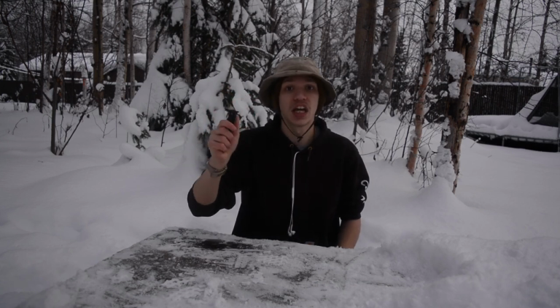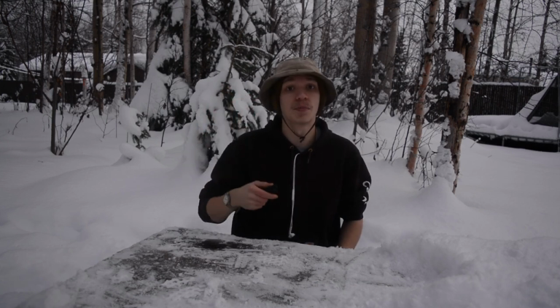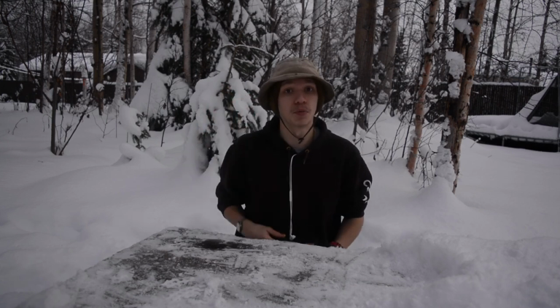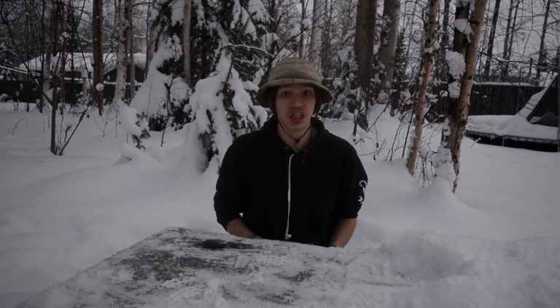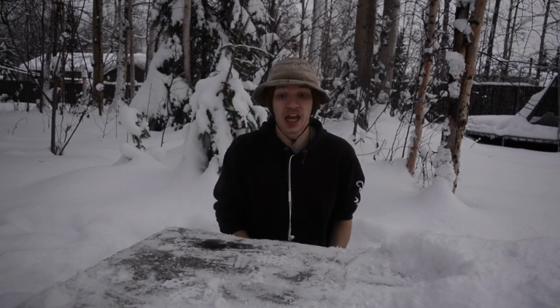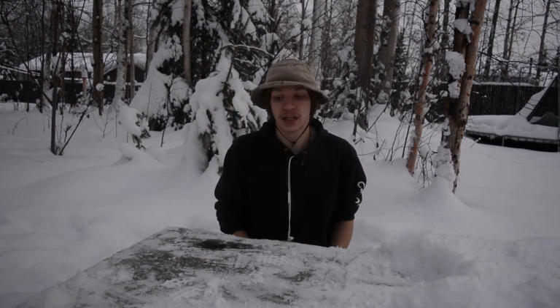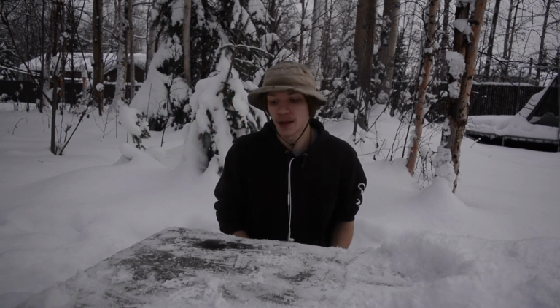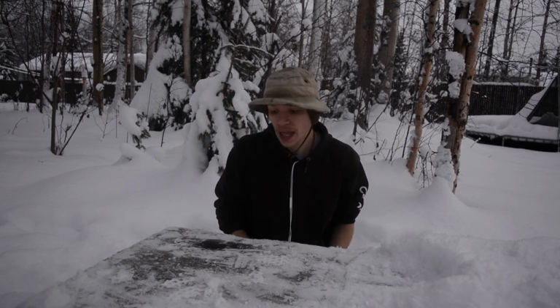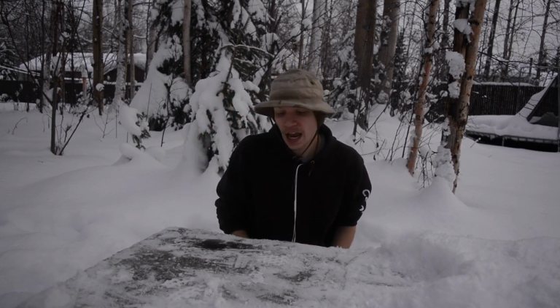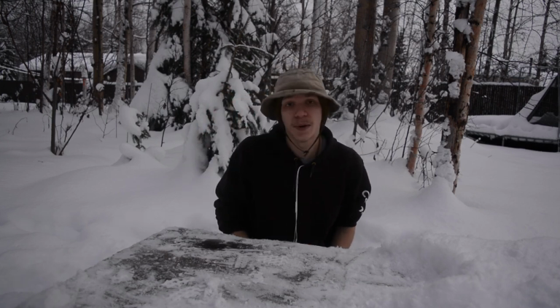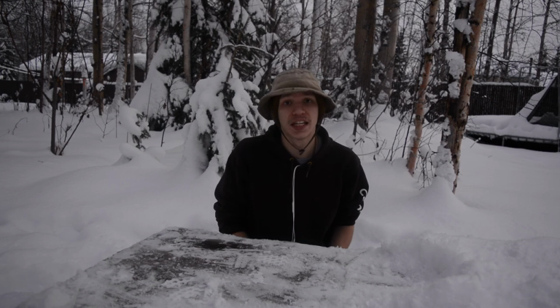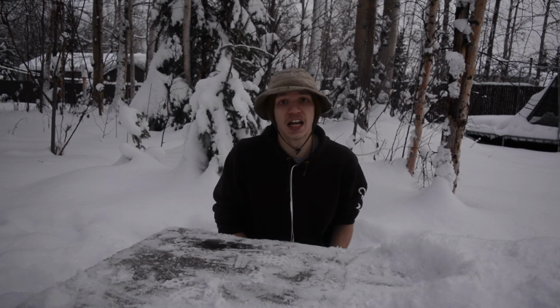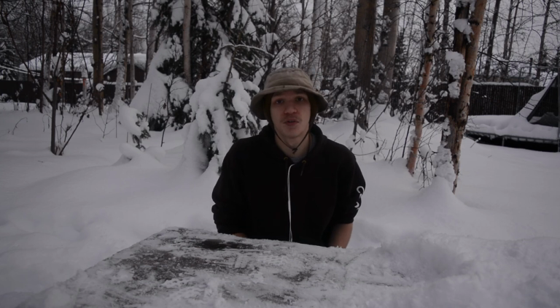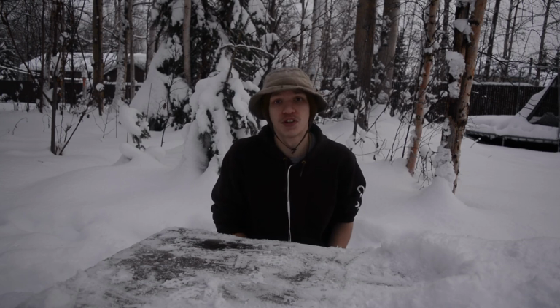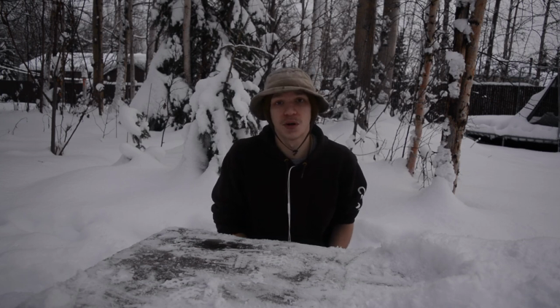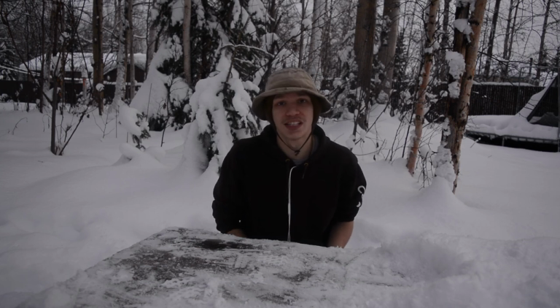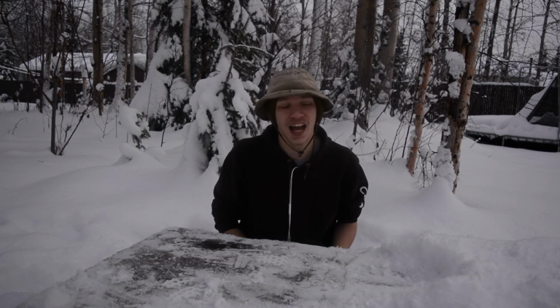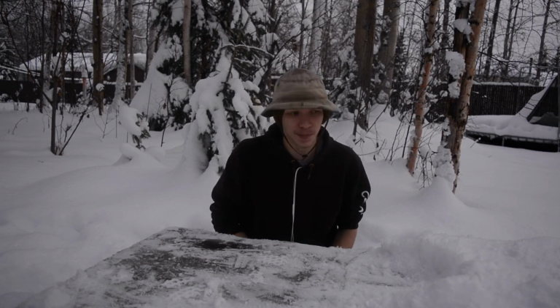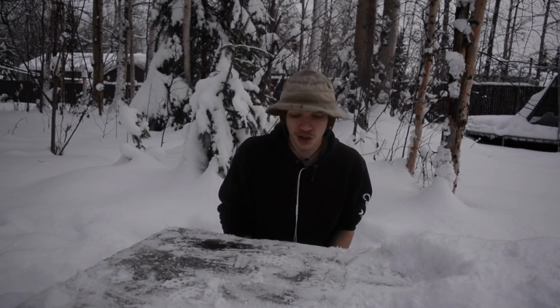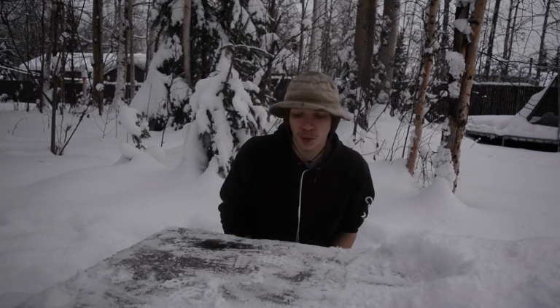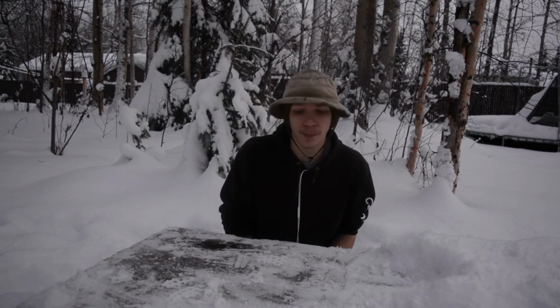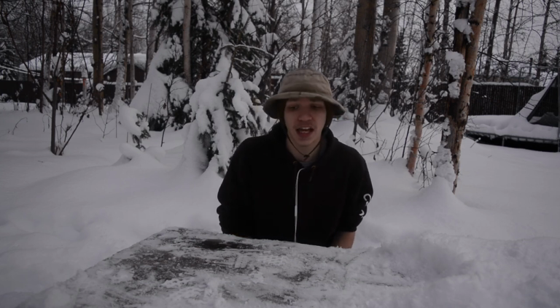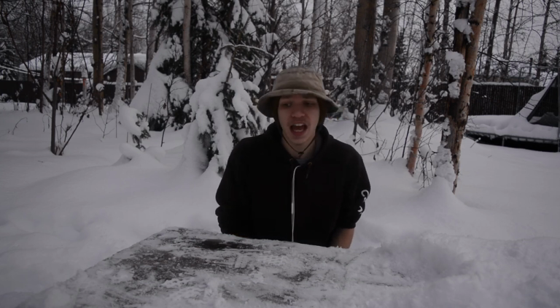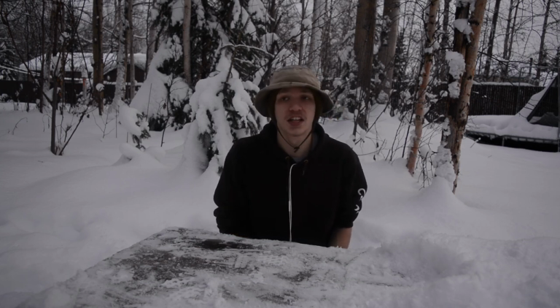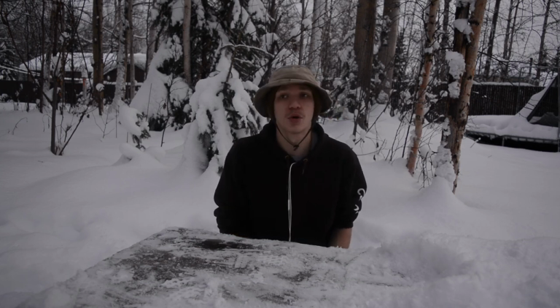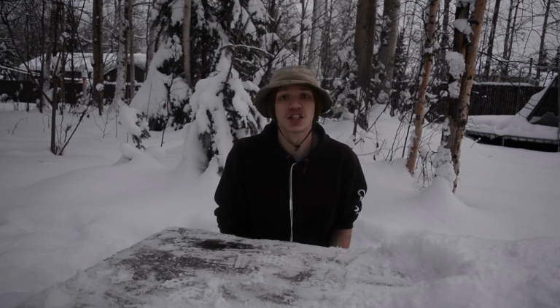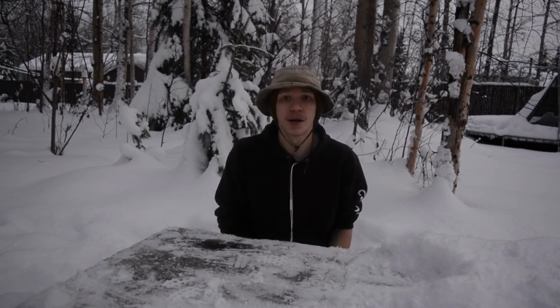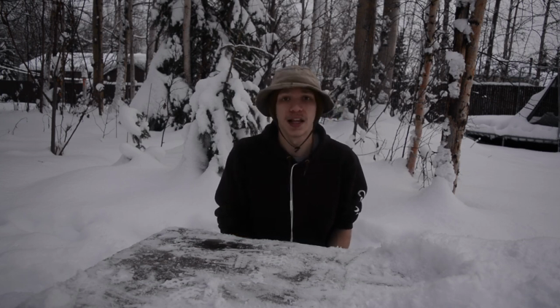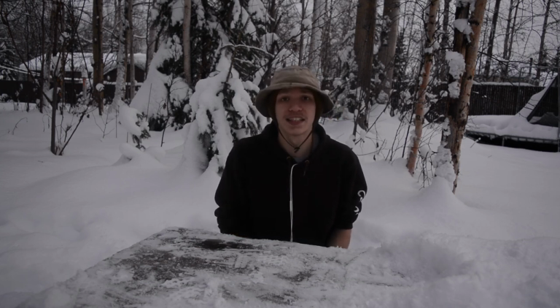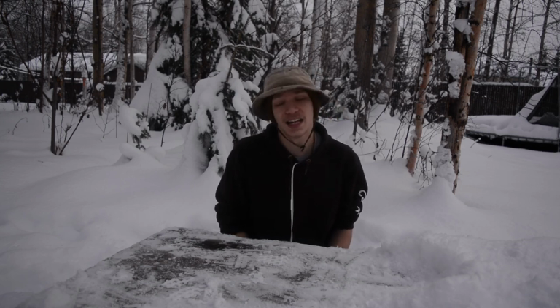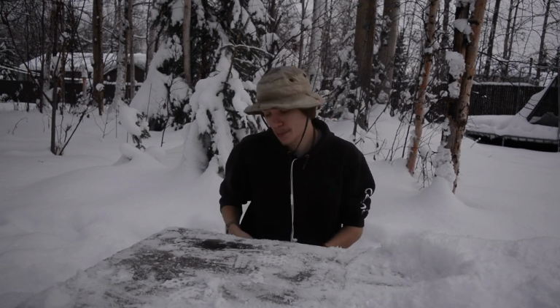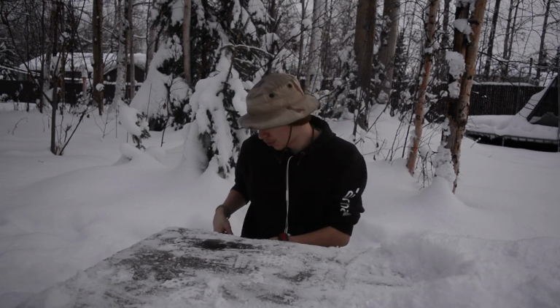Anyway, guys, hope you've enjoyed this and it hasn't been too rambly. As always, God bless and I'm out.